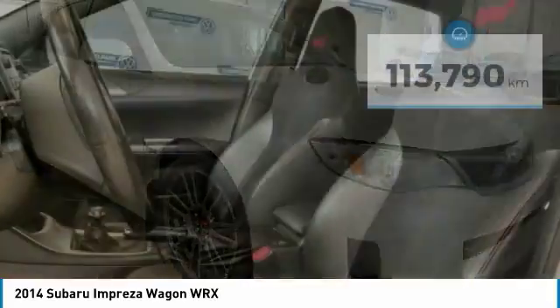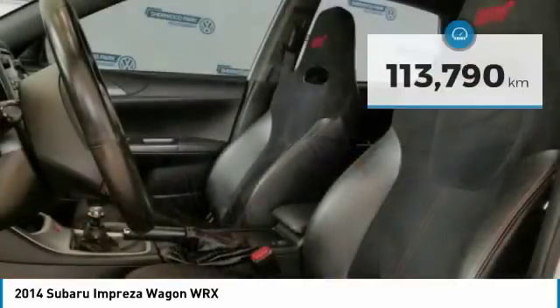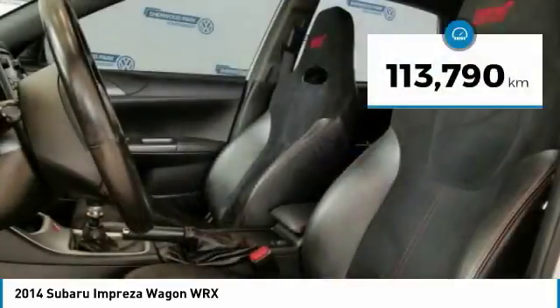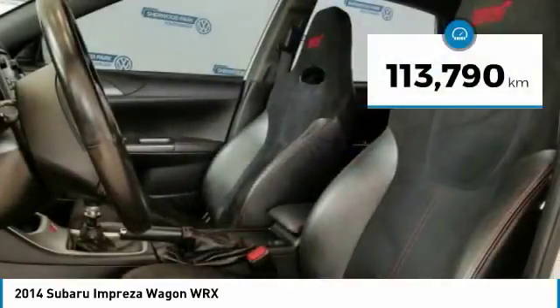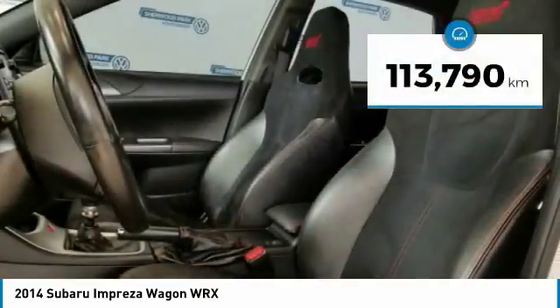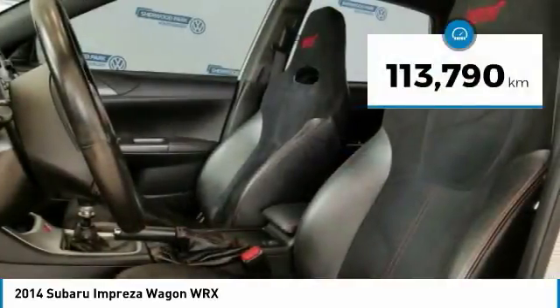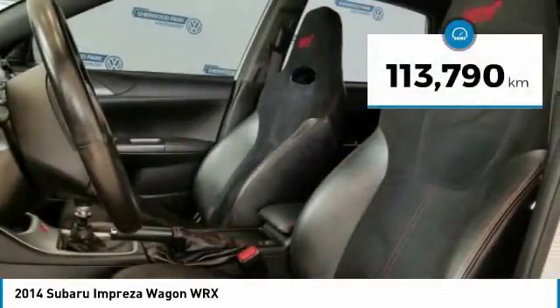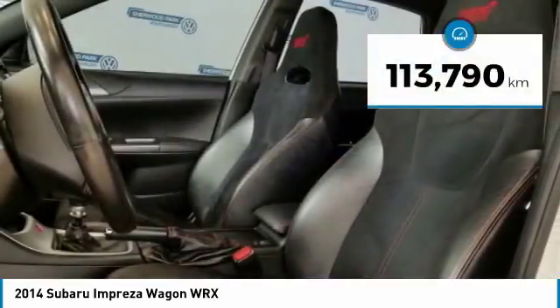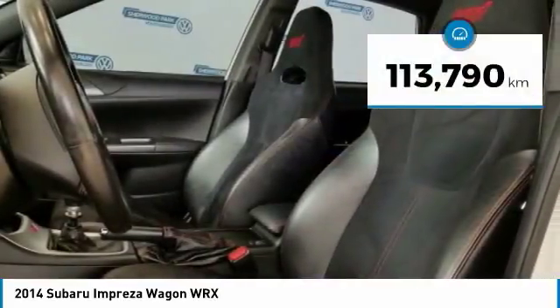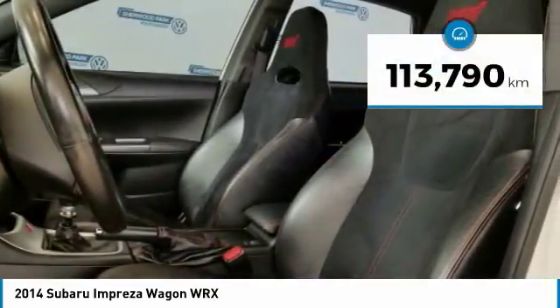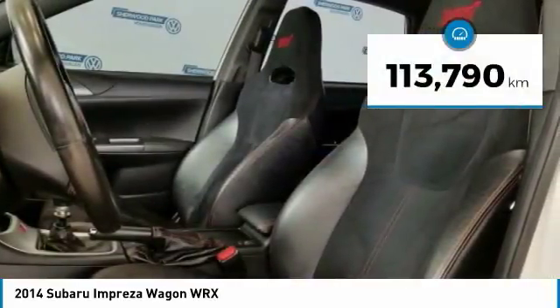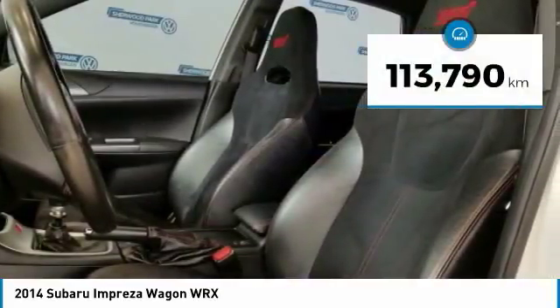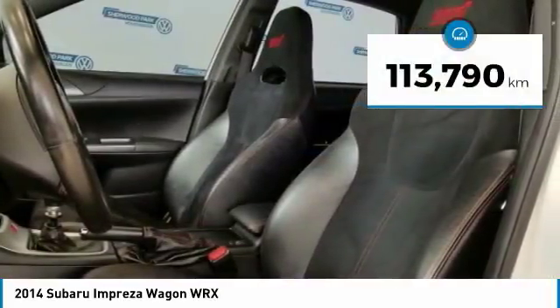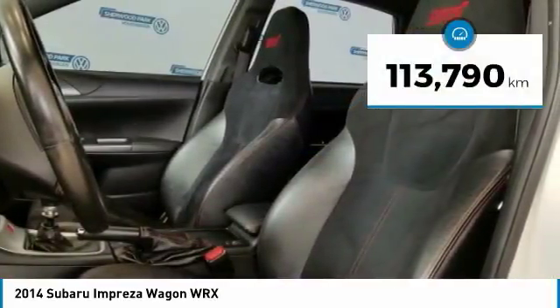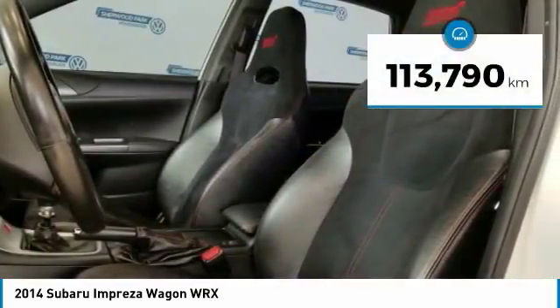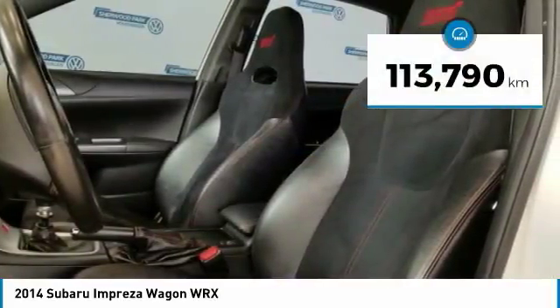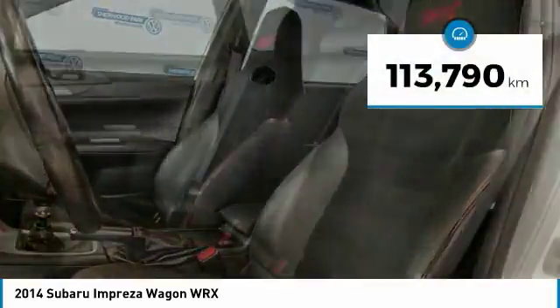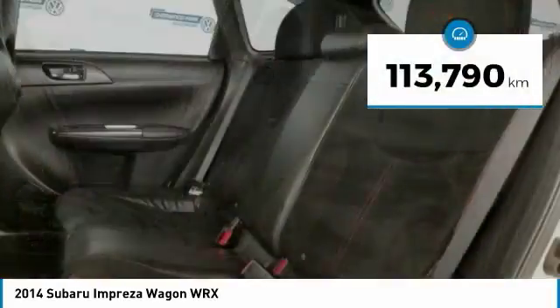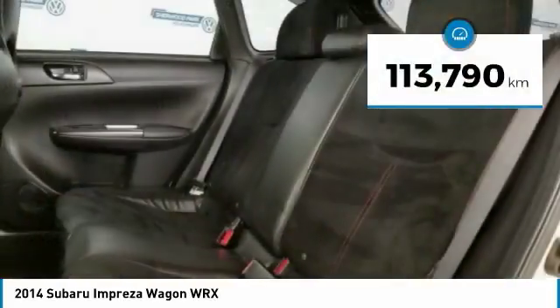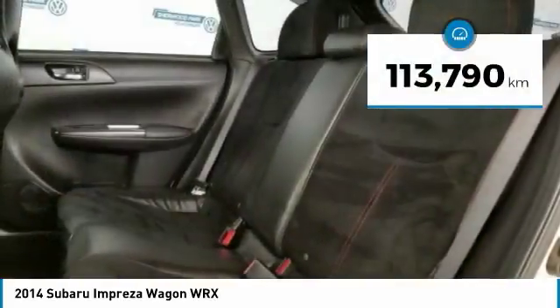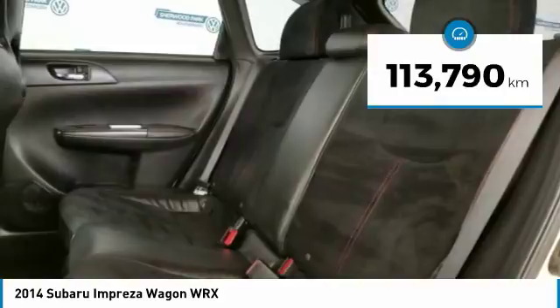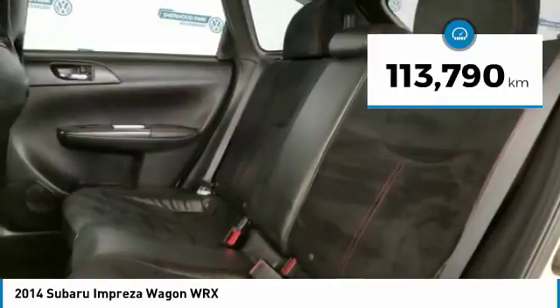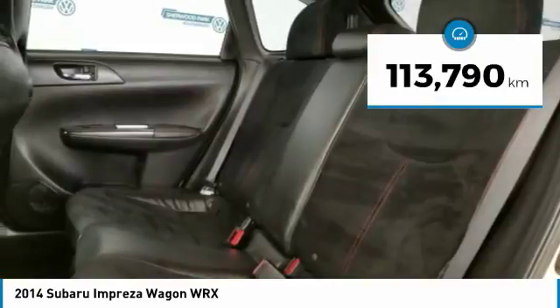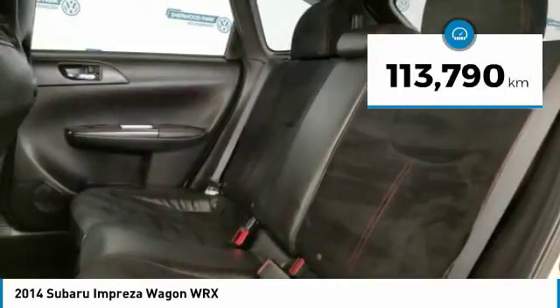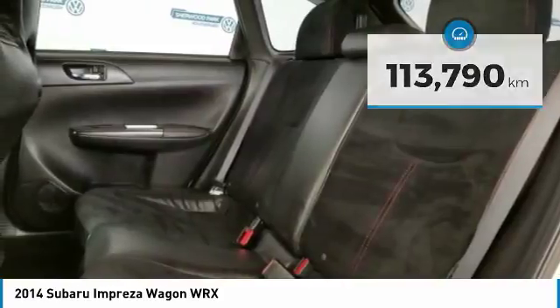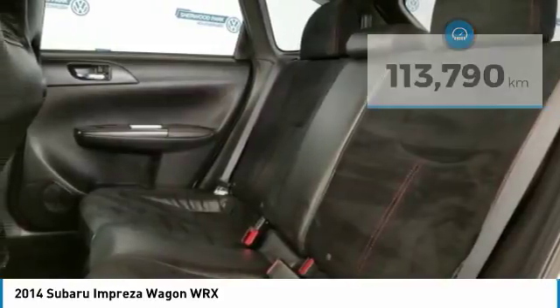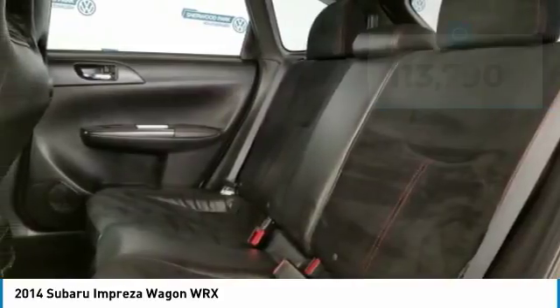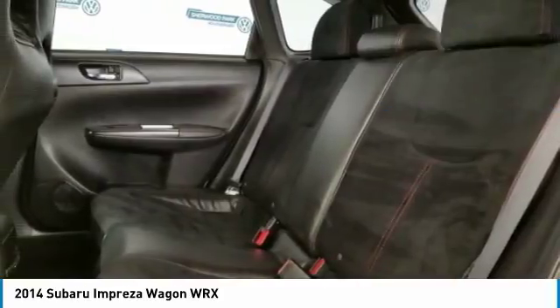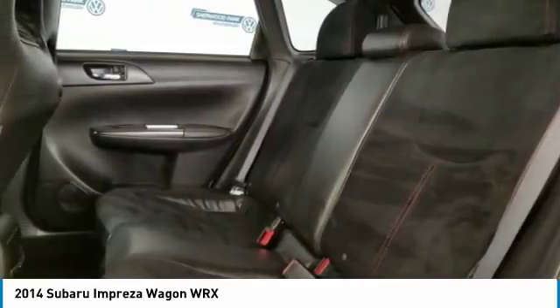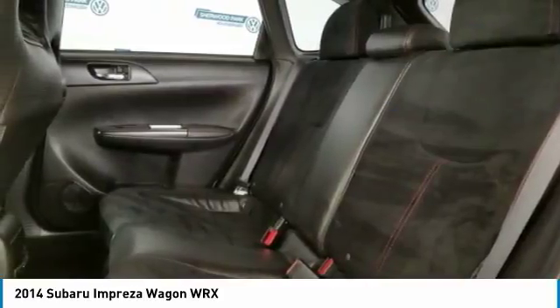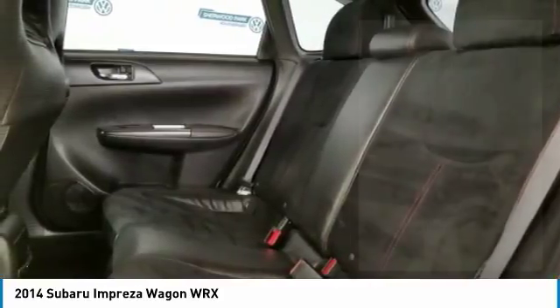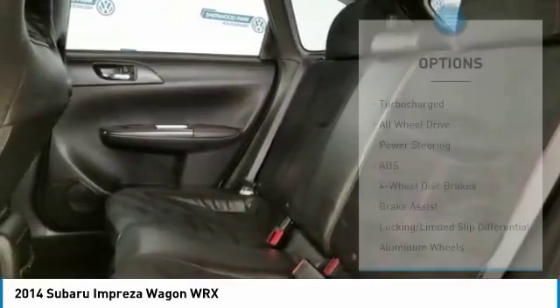This vehicle has less than 120,000 kilometers. Here are some of this vehicle's great options.